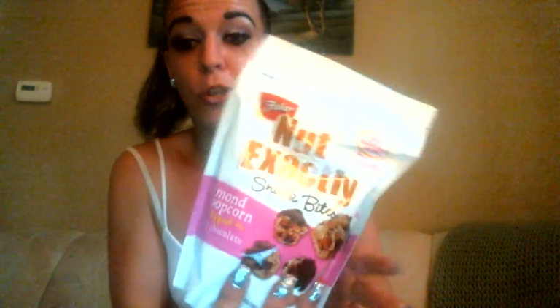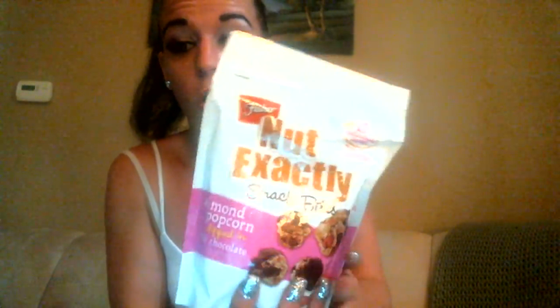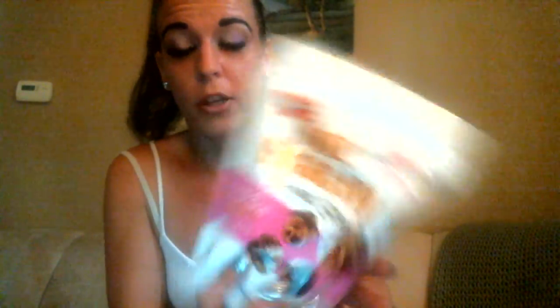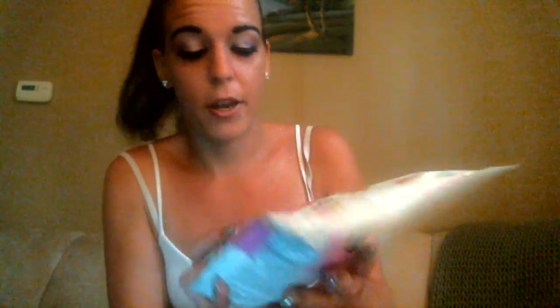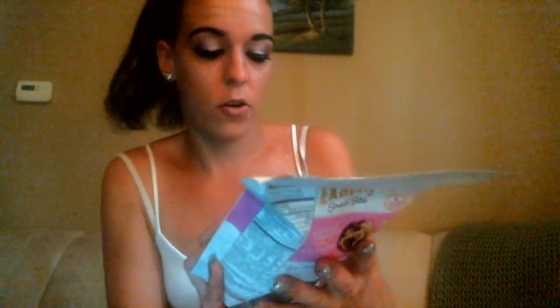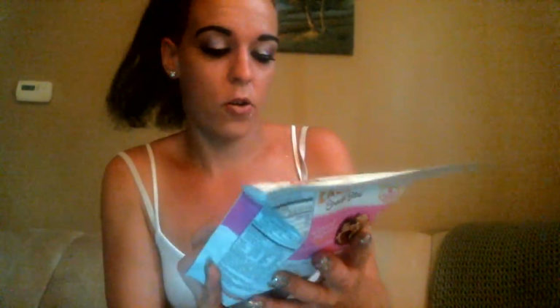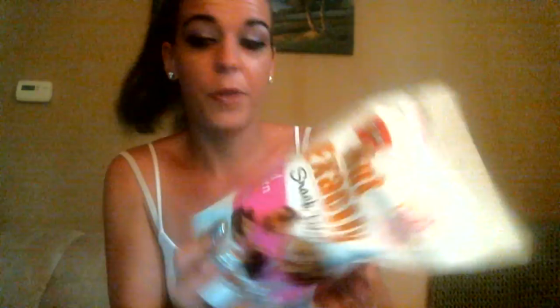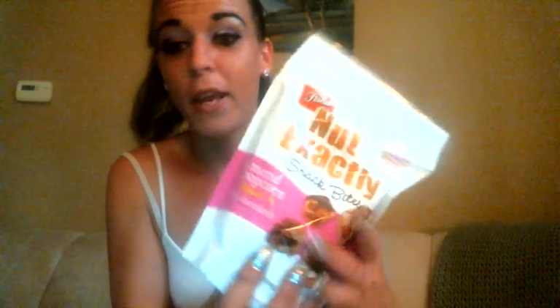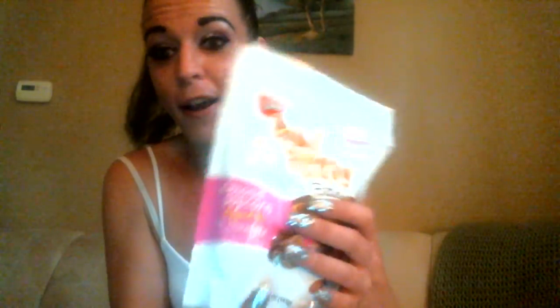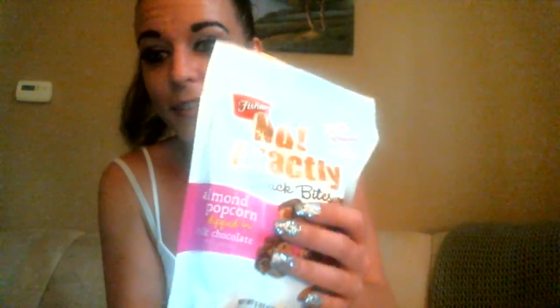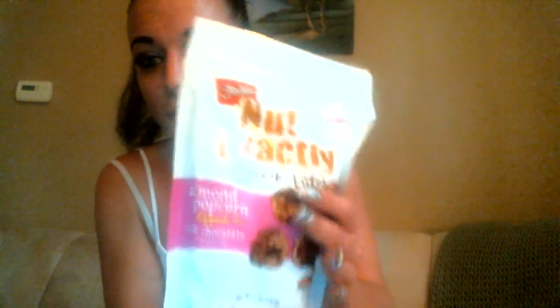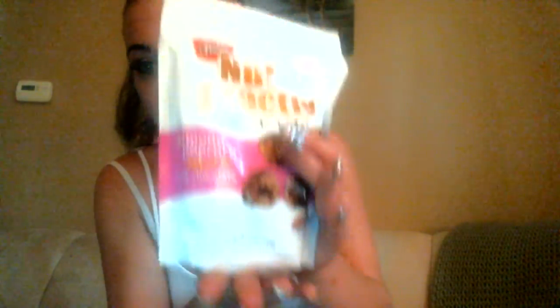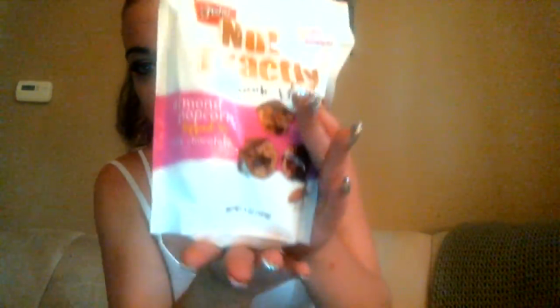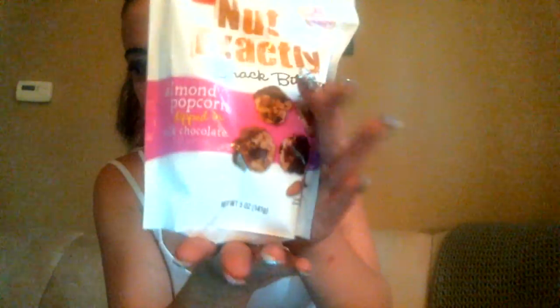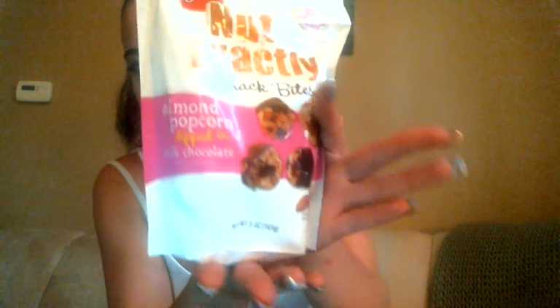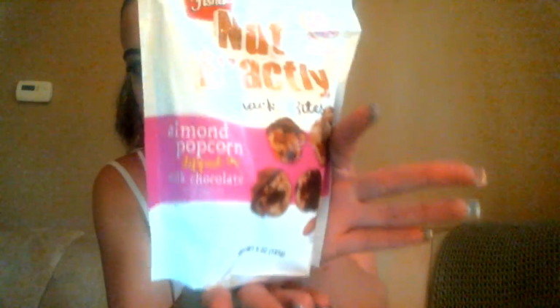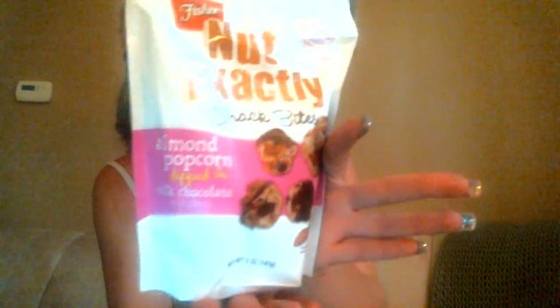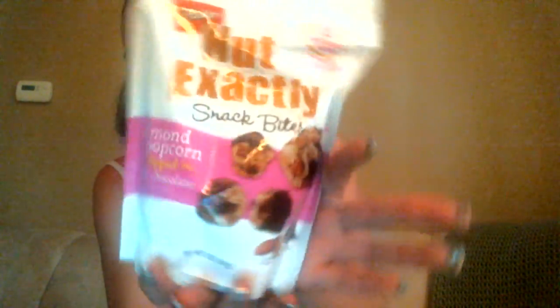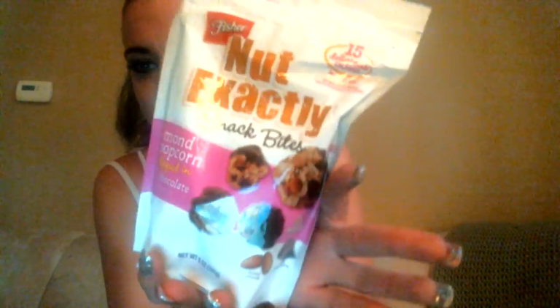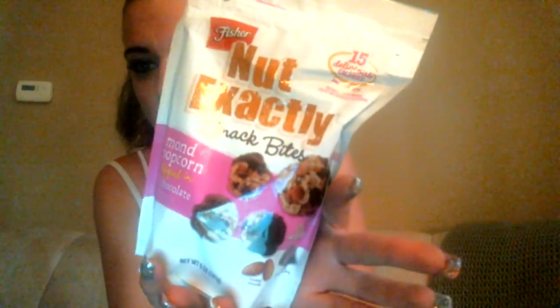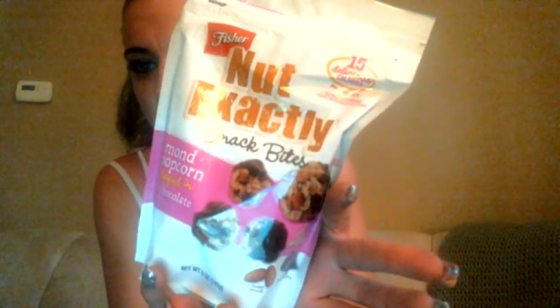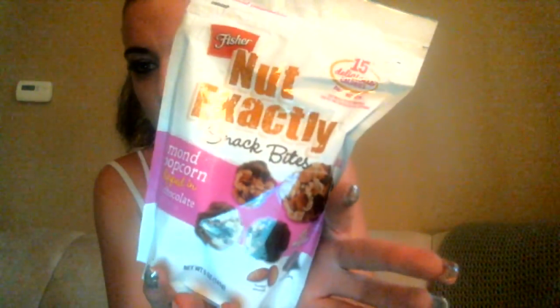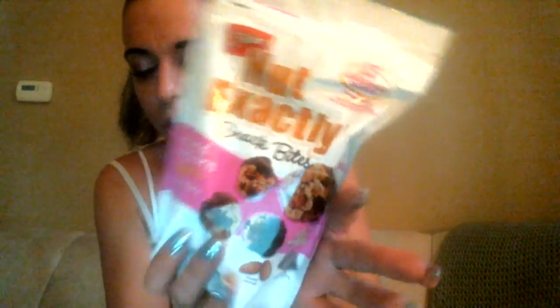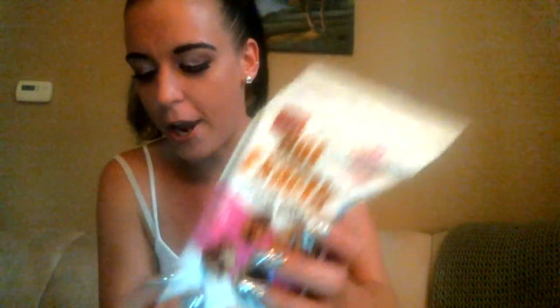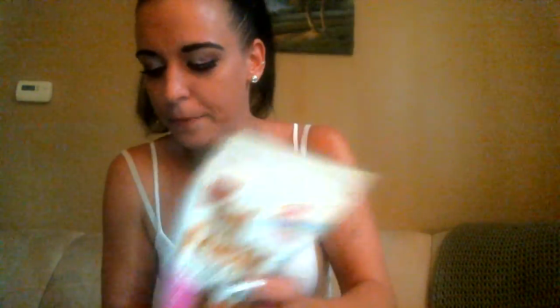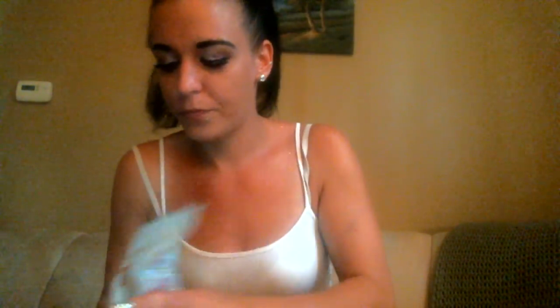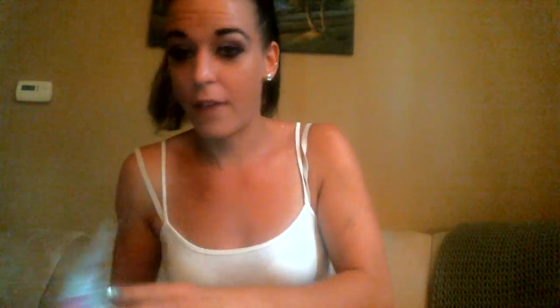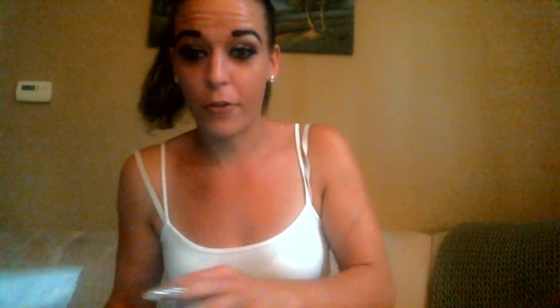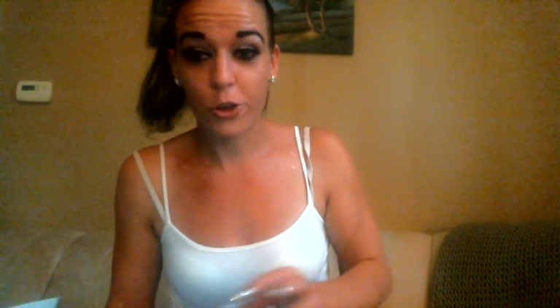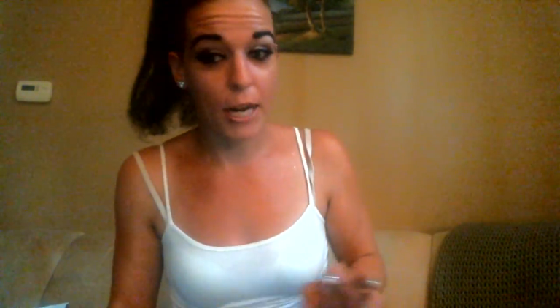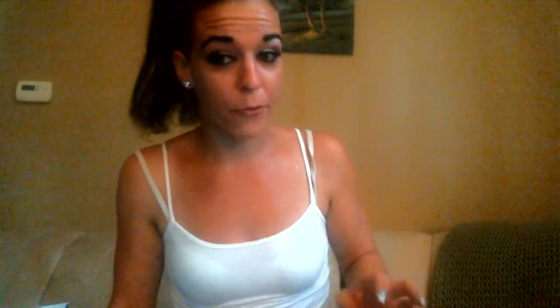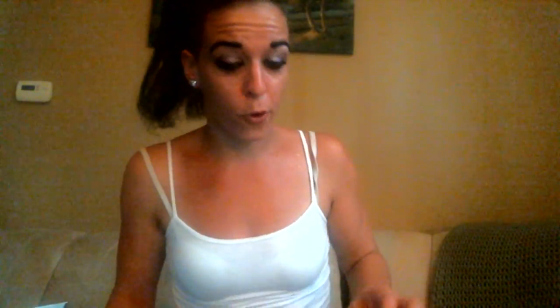Here's the product I got — it is almond popcorn dipped in milk chocolate with peanuts. I'm kind of excited to try this; it sounds really good. I've never tried it before.